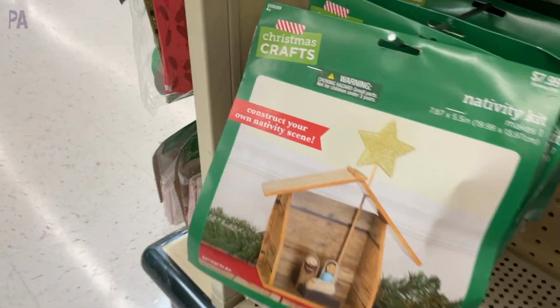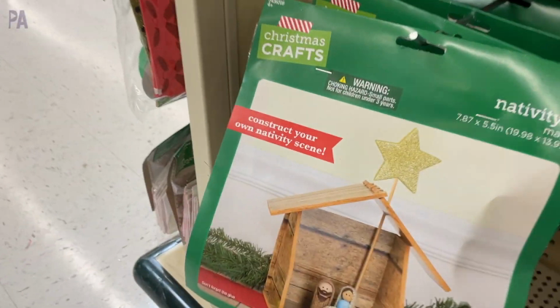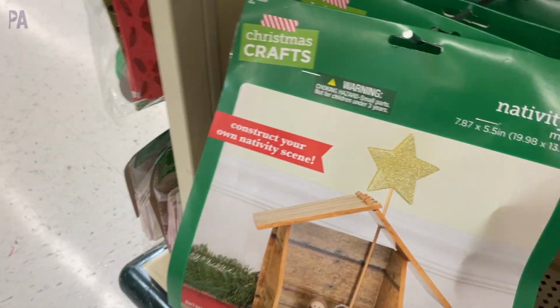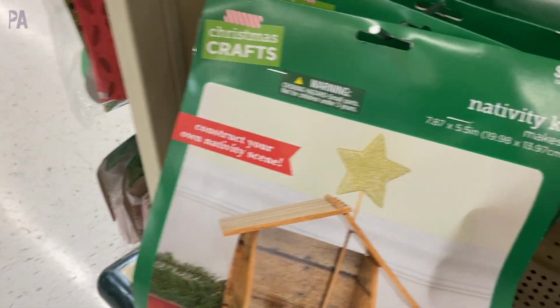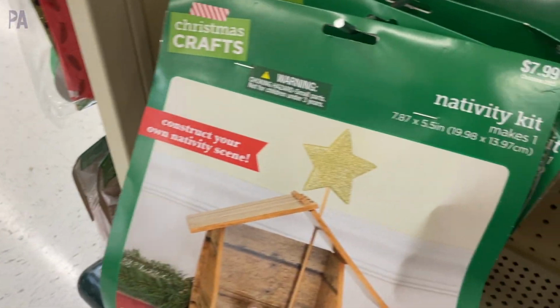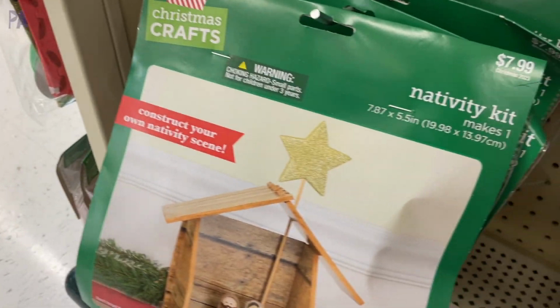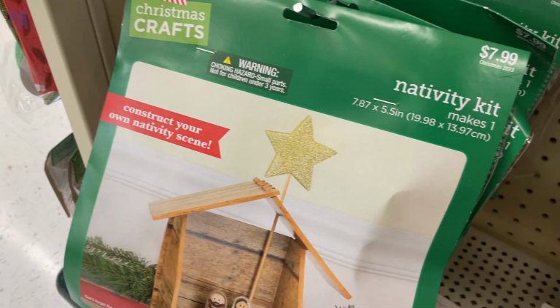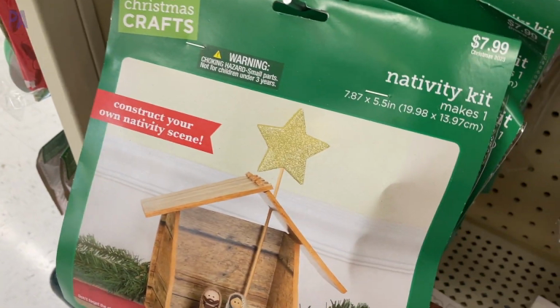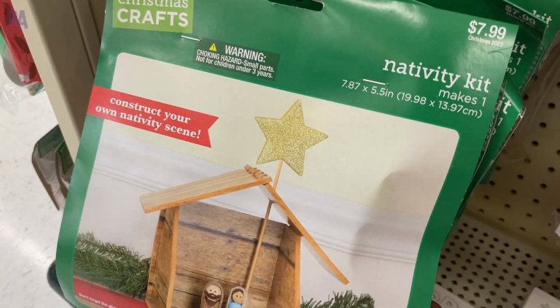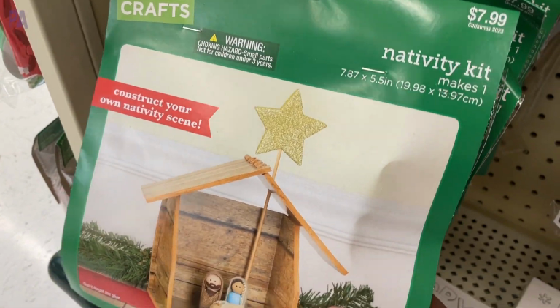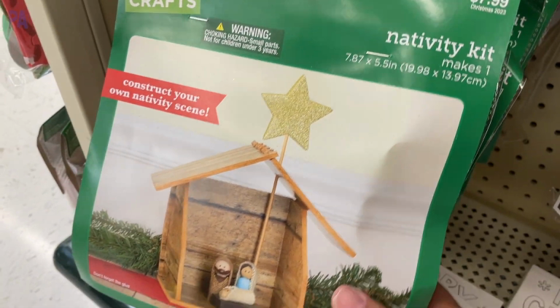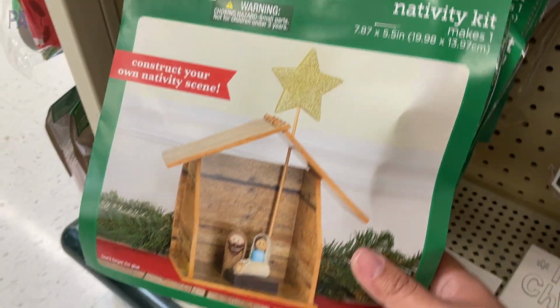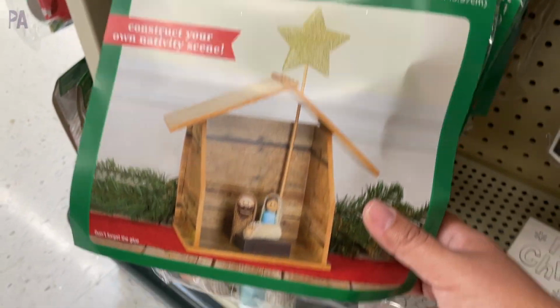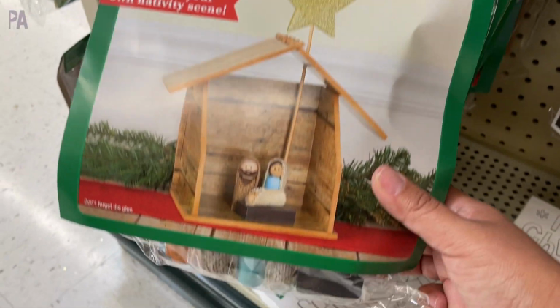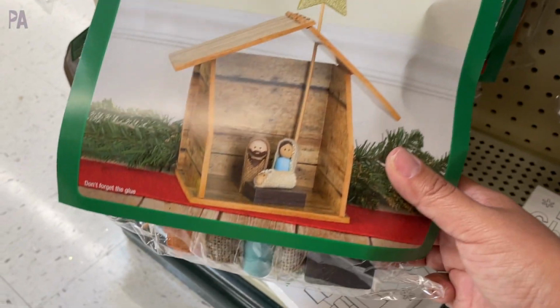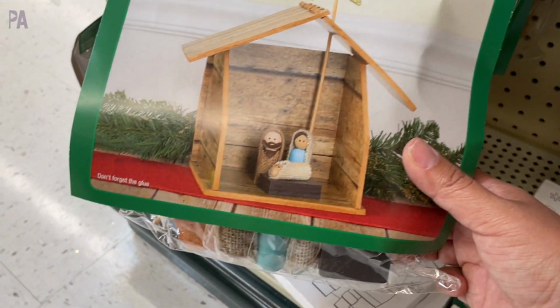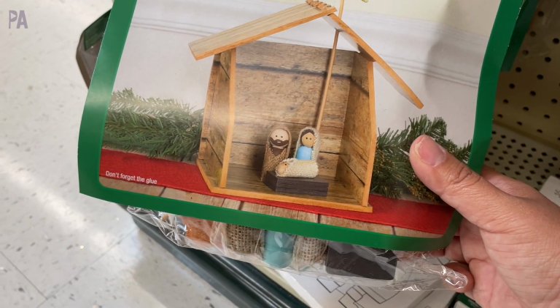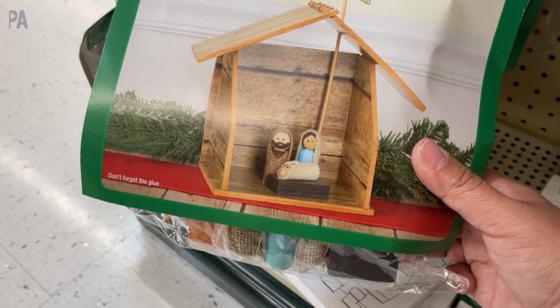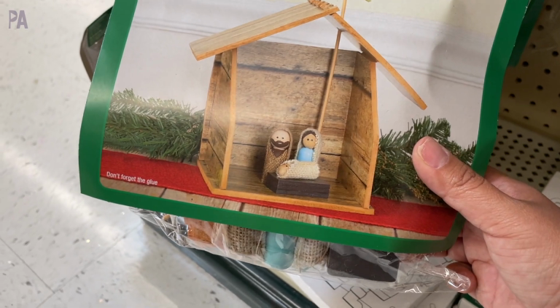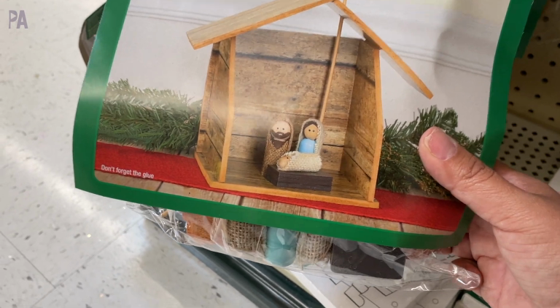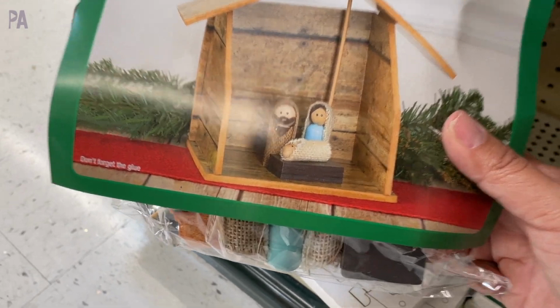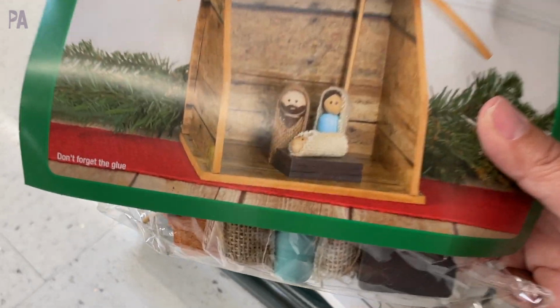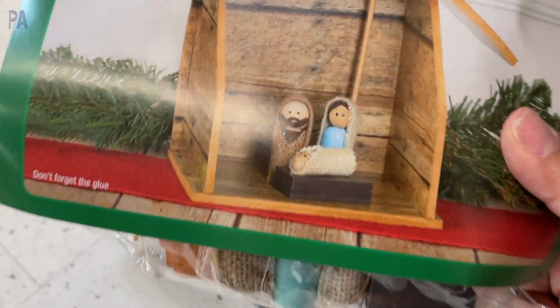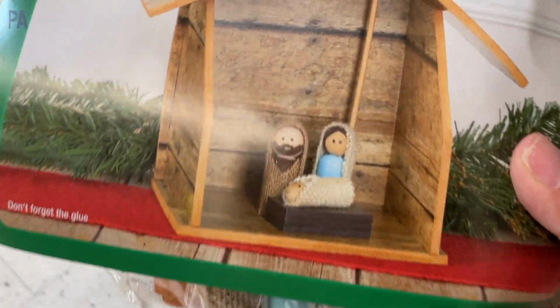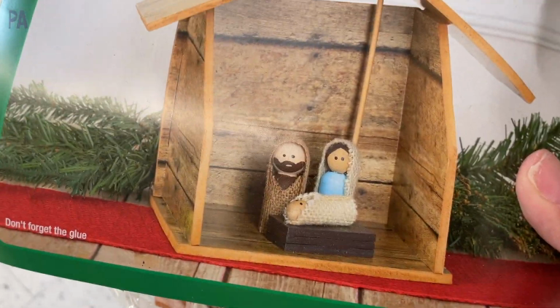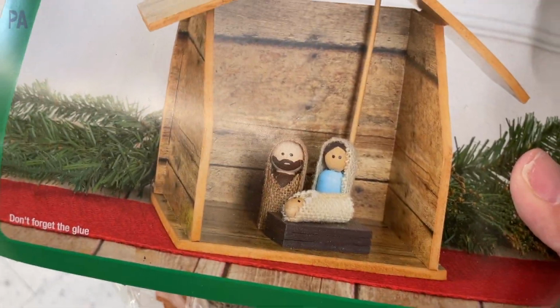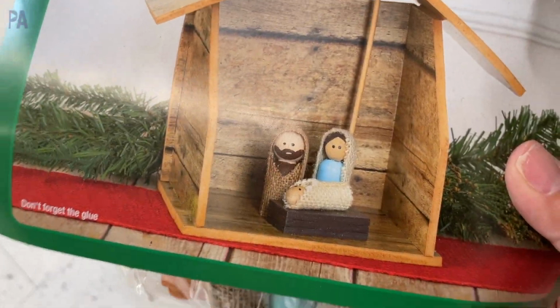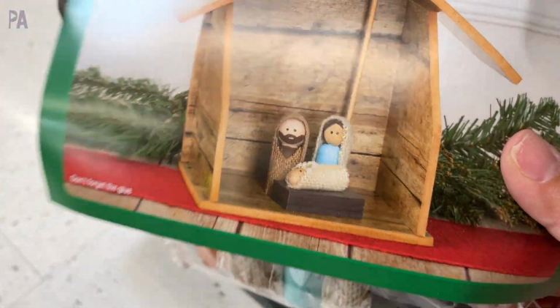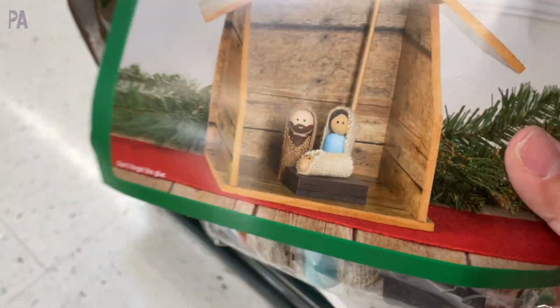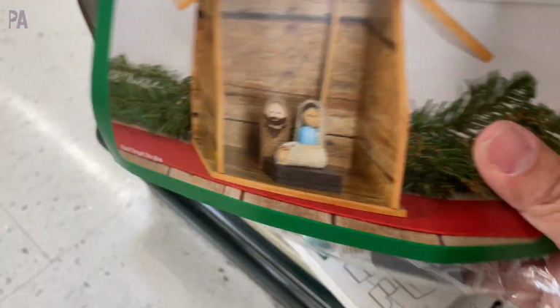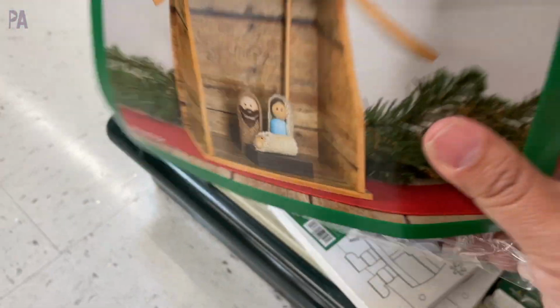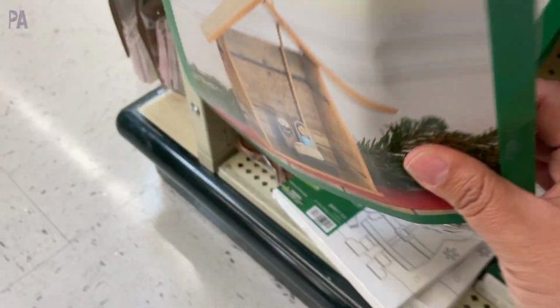This one's just one per kit, but look at the cute little wooden people in there that you can paint and decorate. Really like that one.